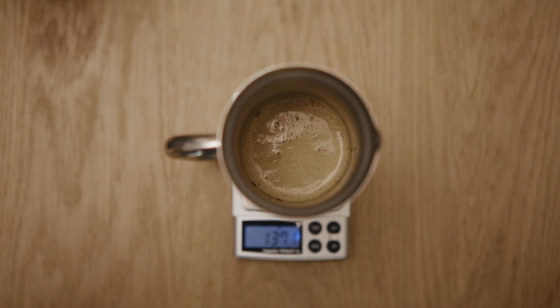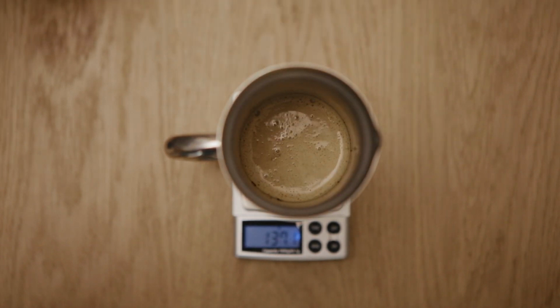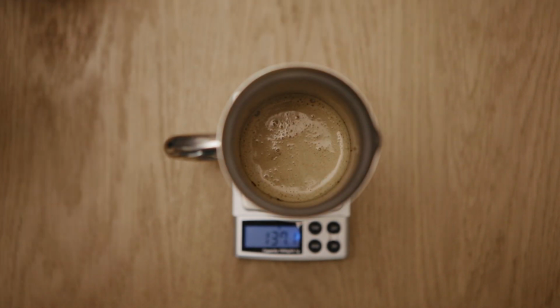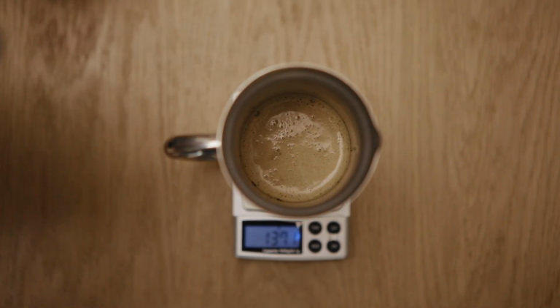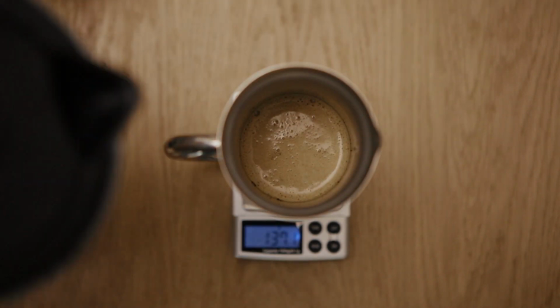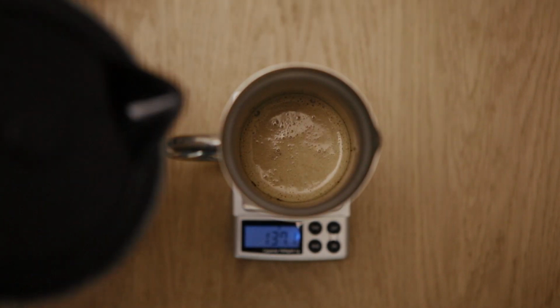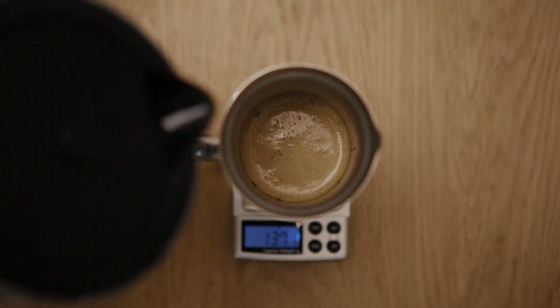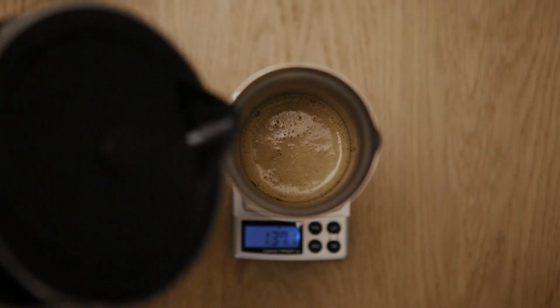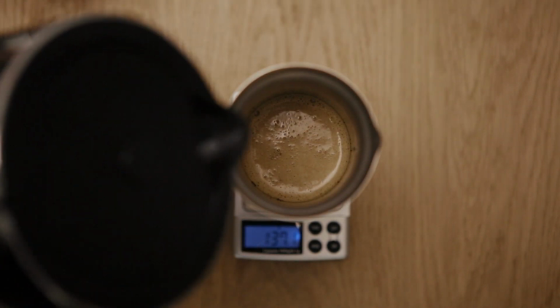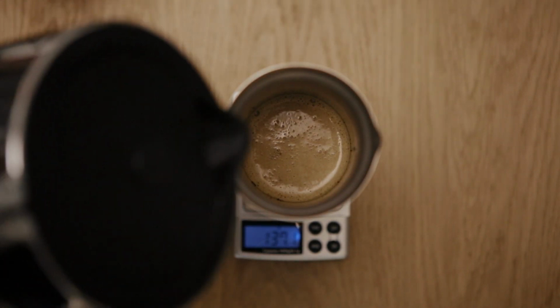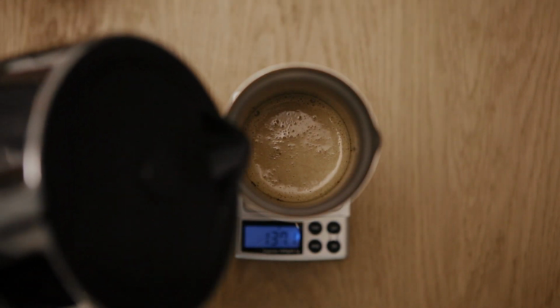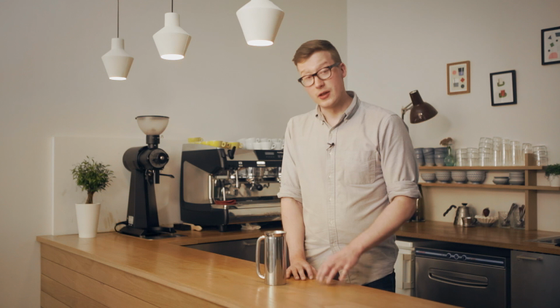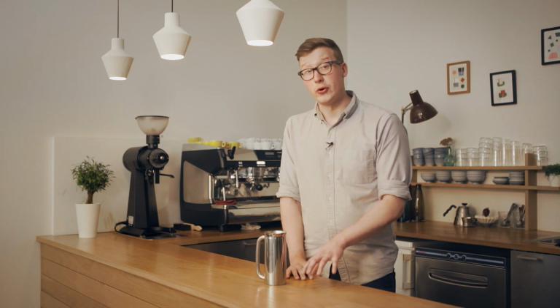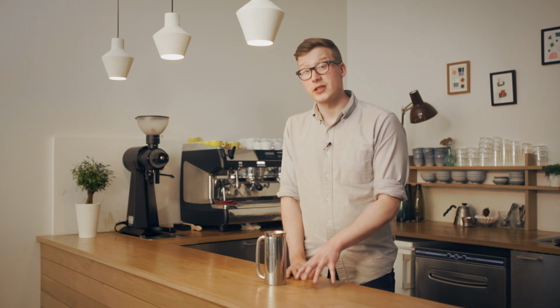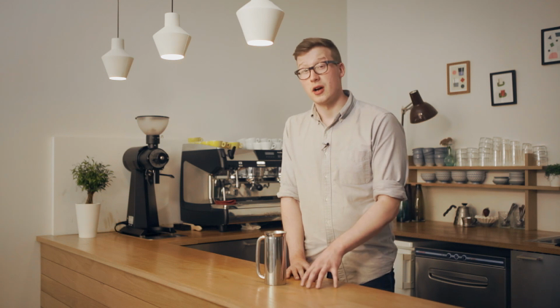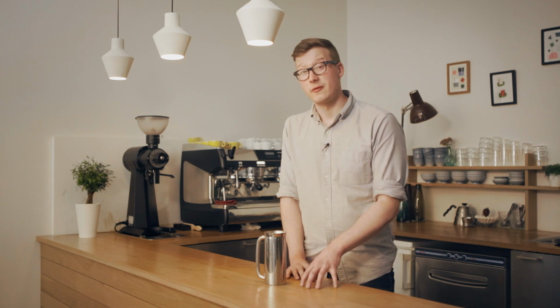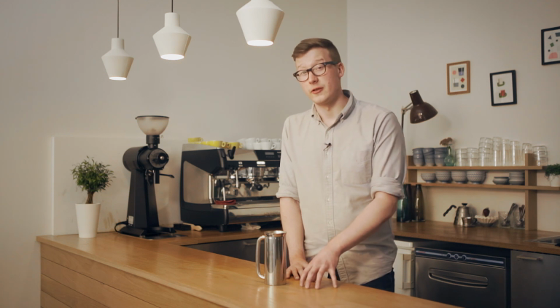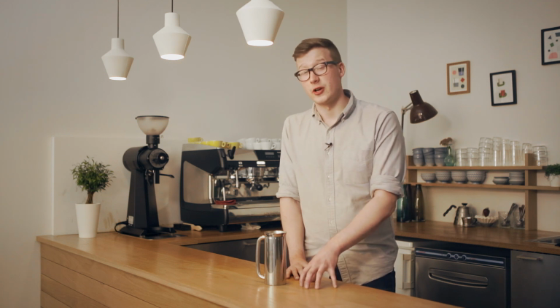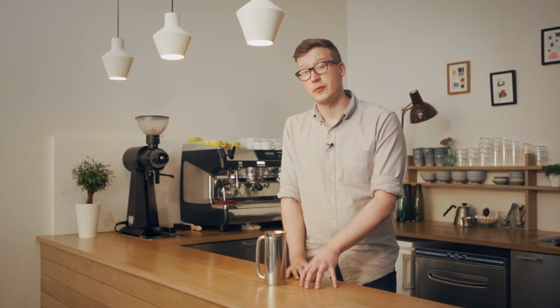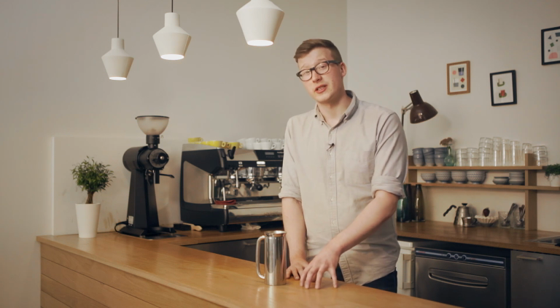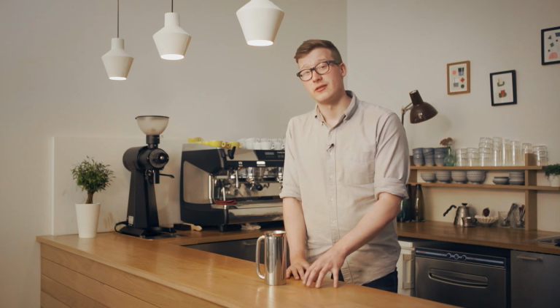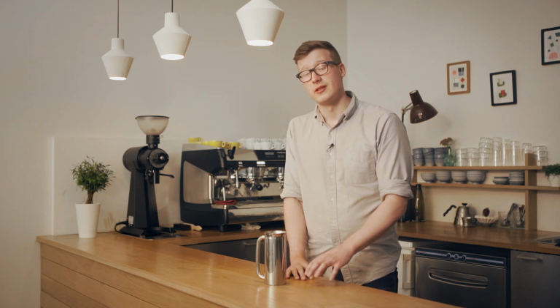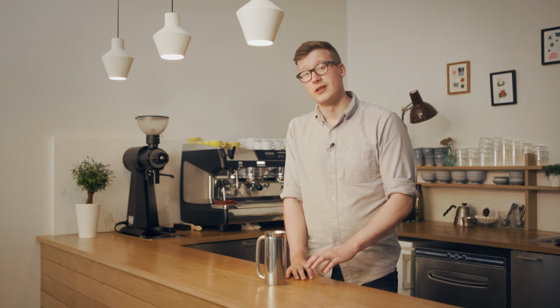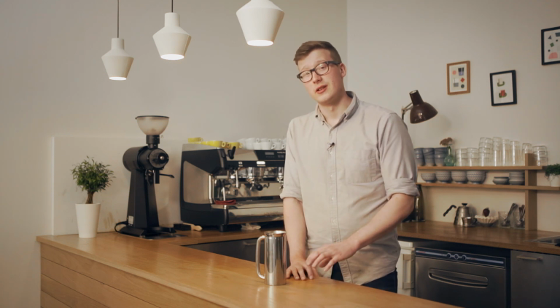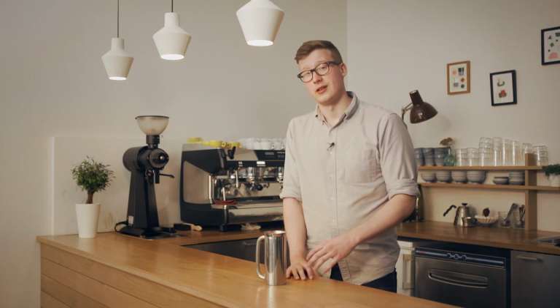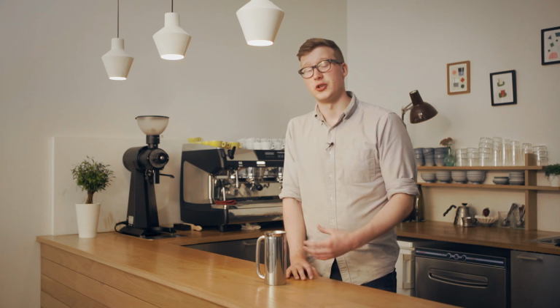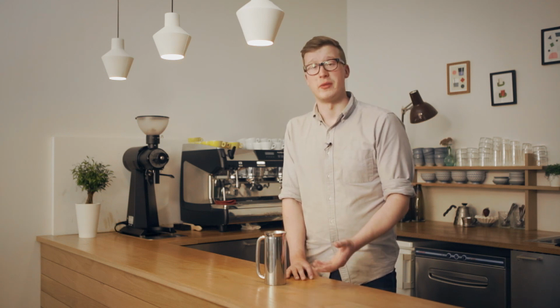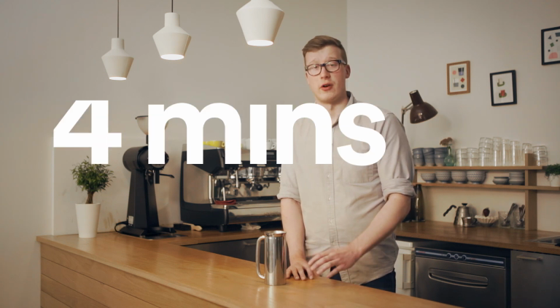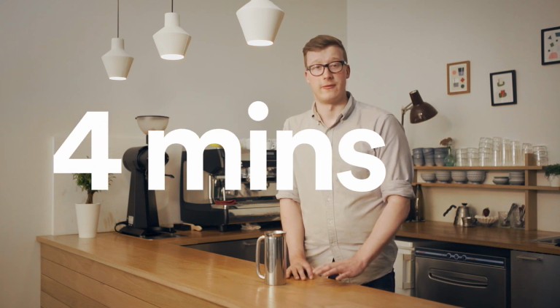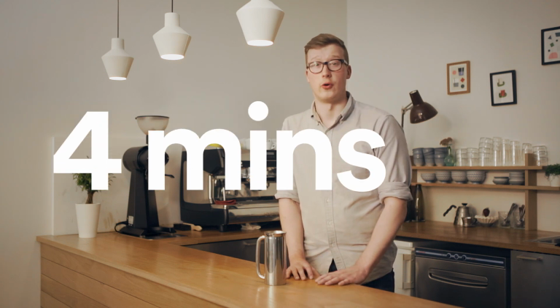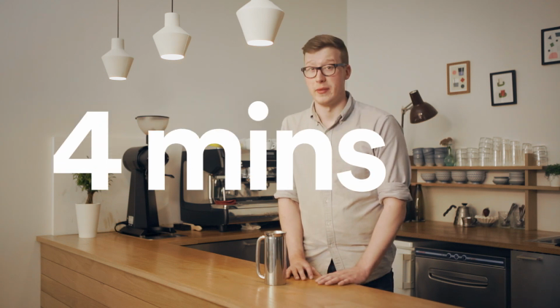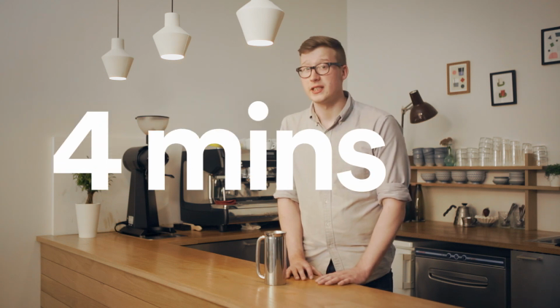After that, pour the rest of your water. The brewing time for the French press should be around four minutes.